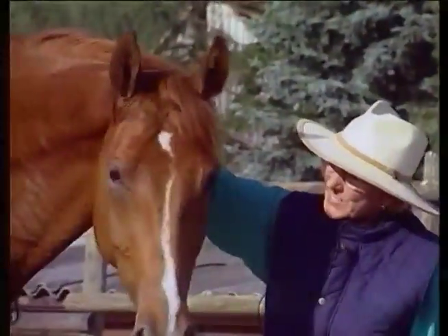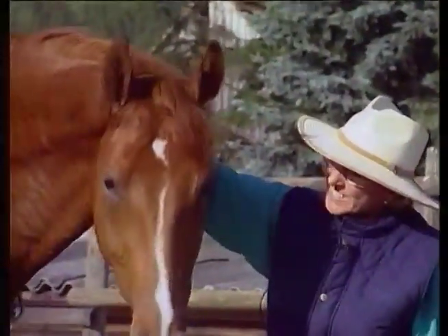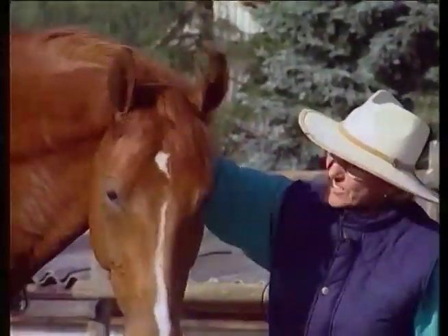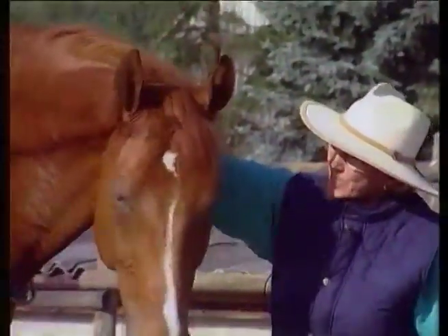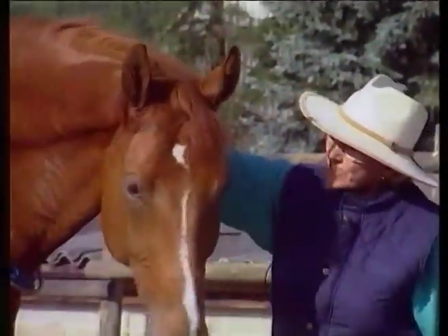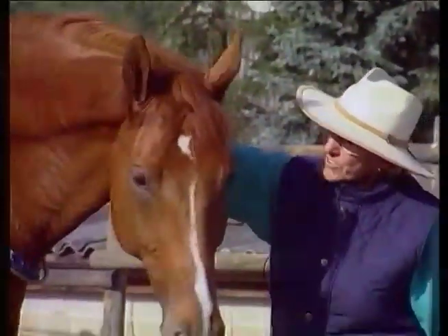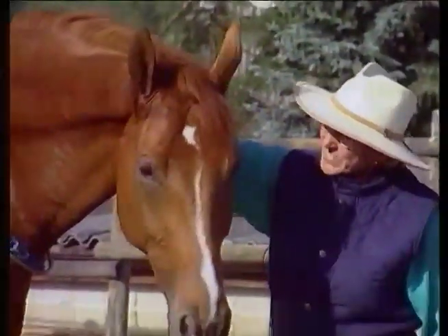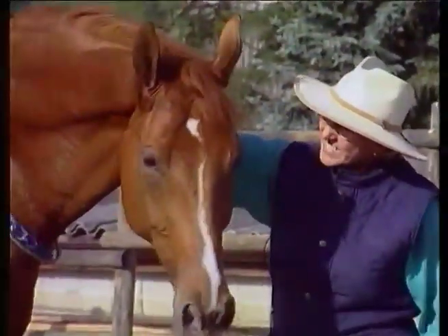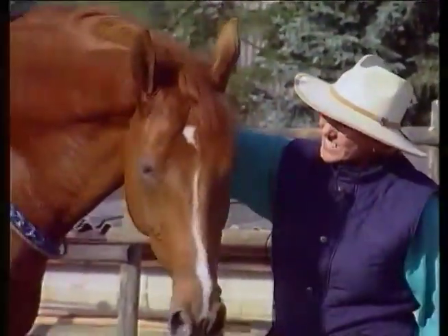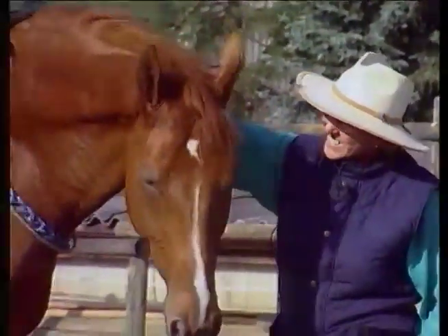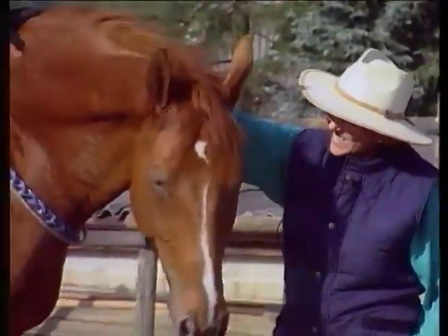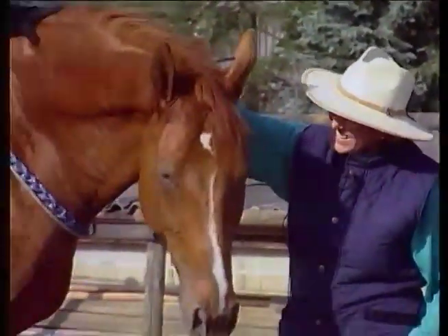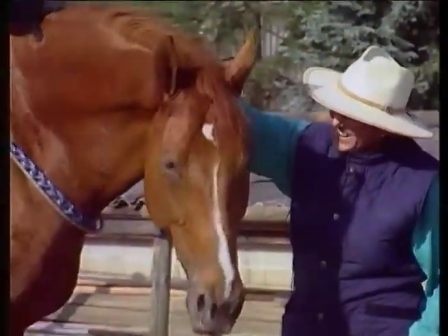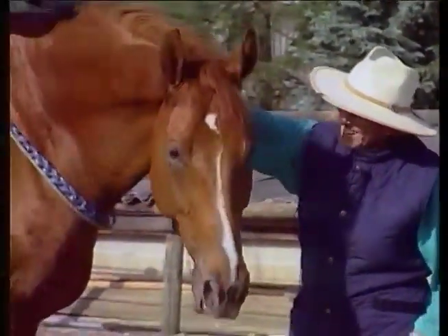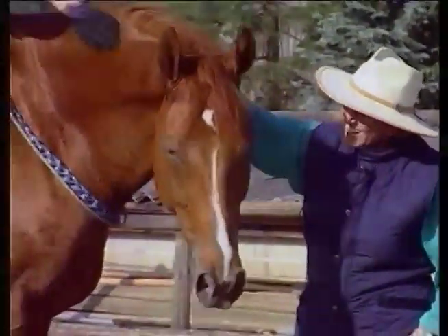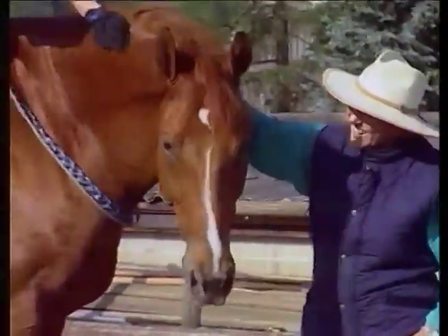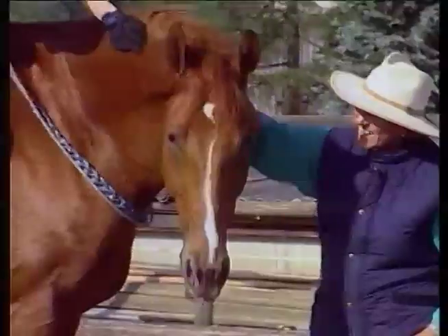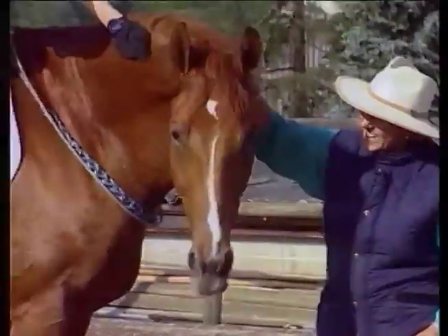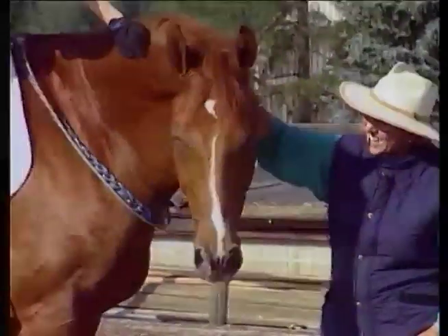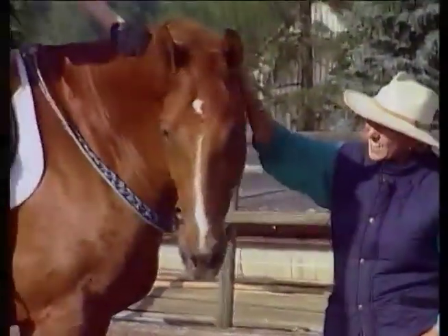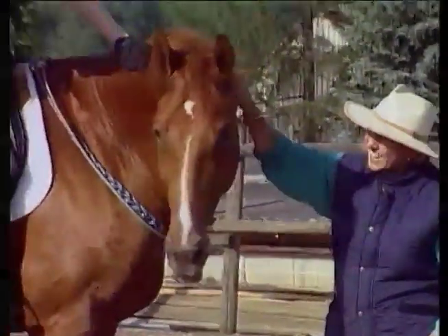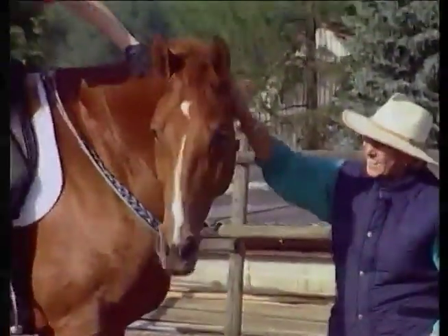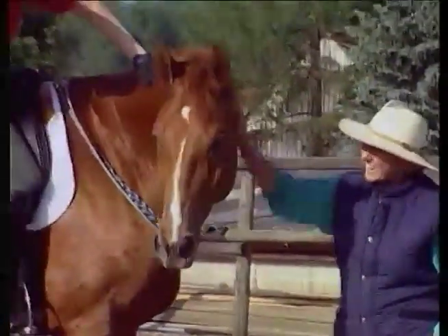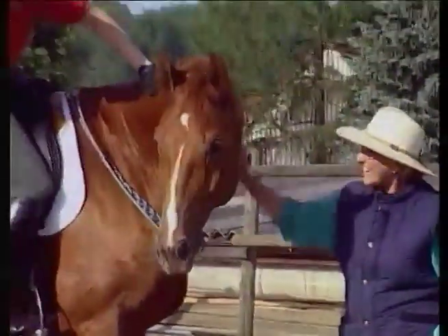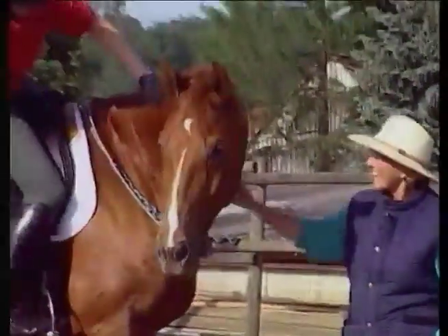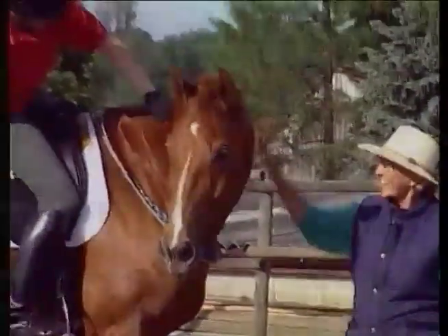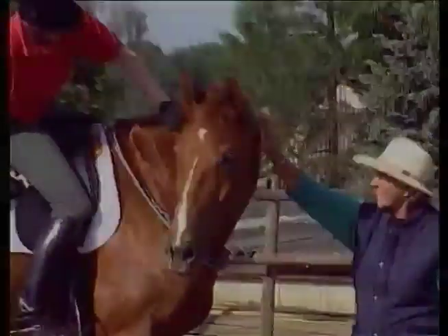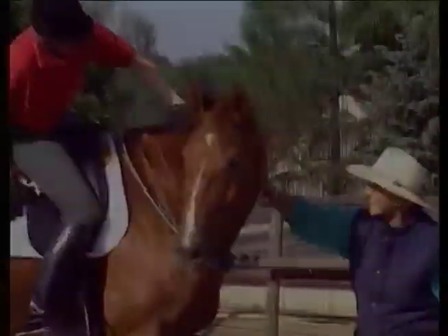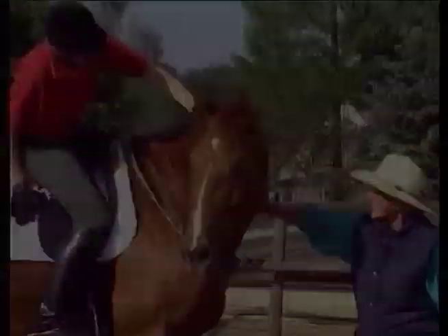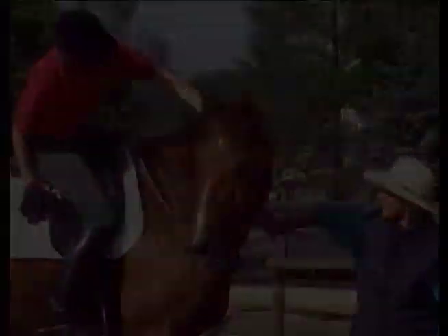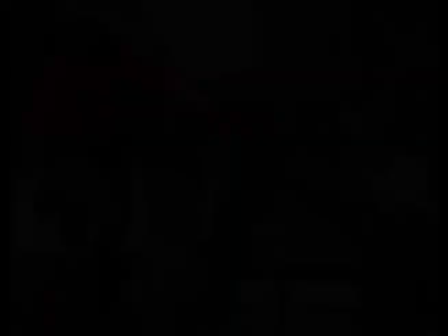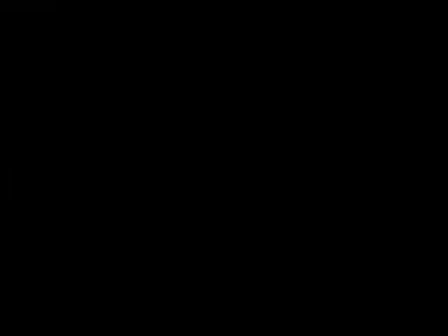That's the end of the session. Hispano and Stephanie are confident and they're certainly happy.